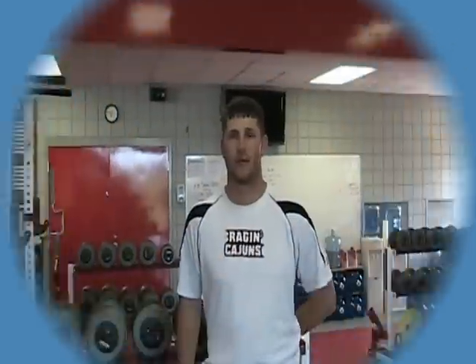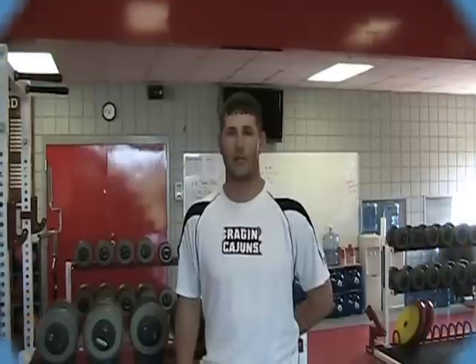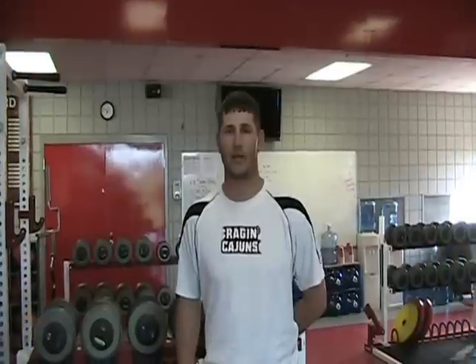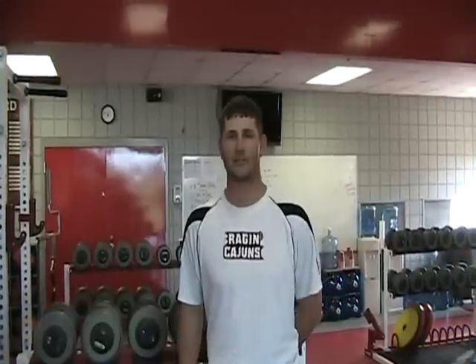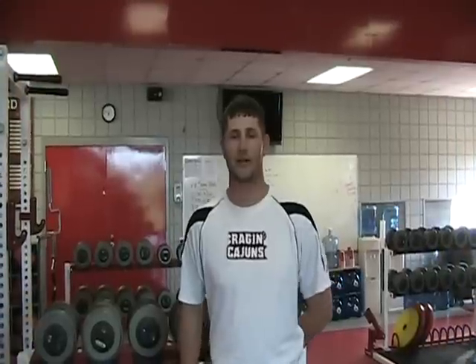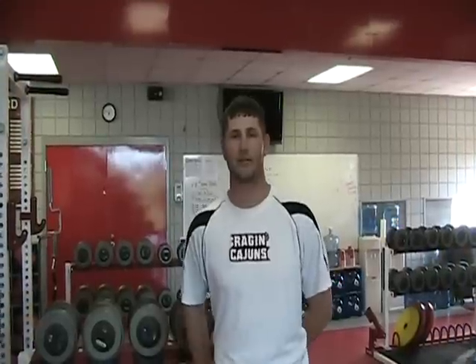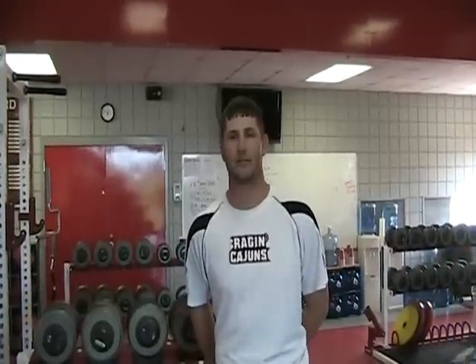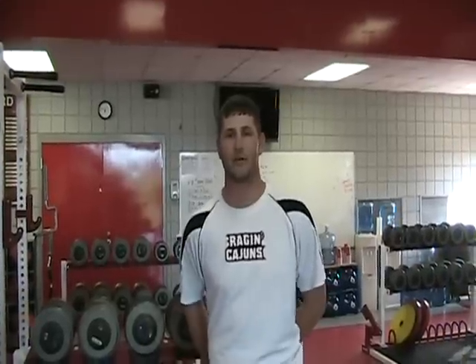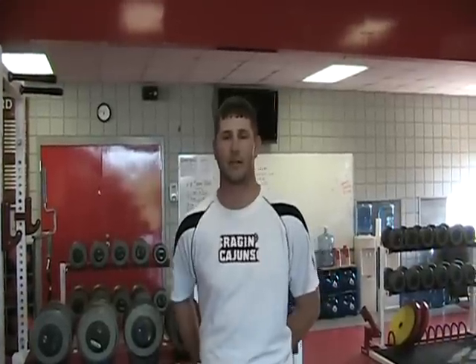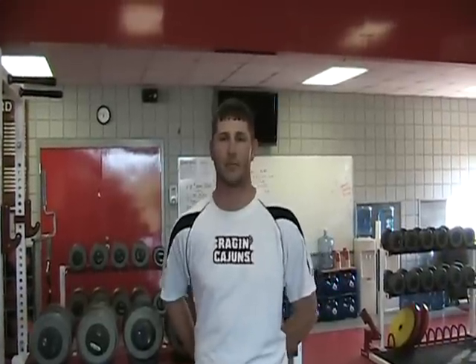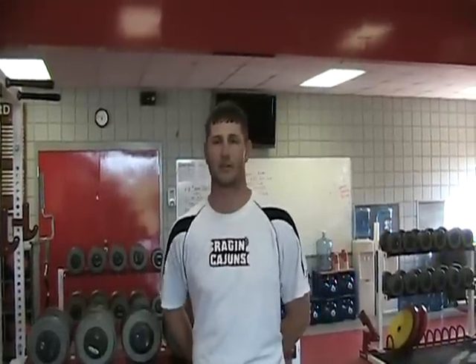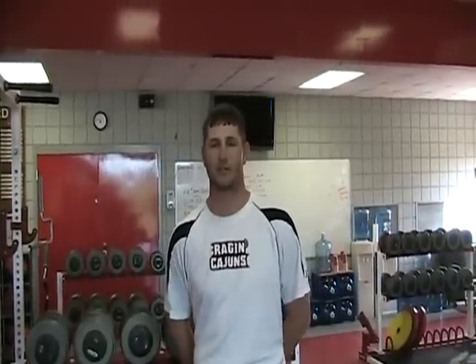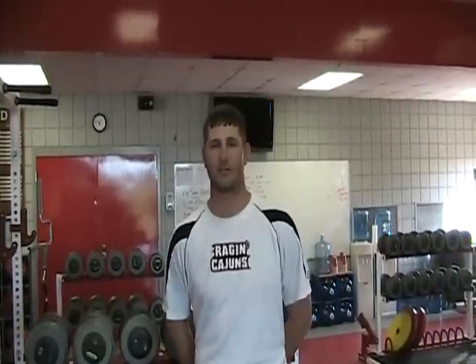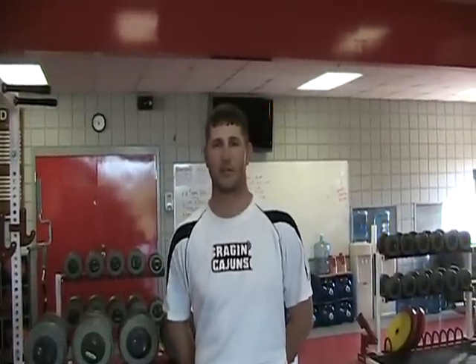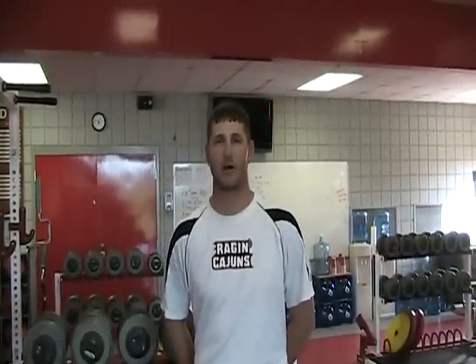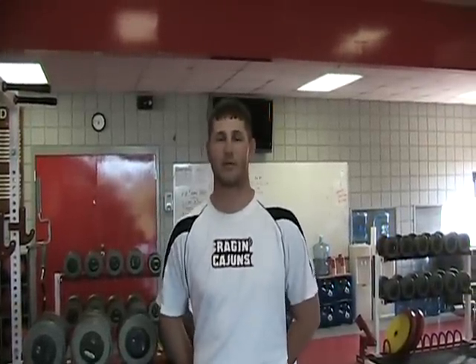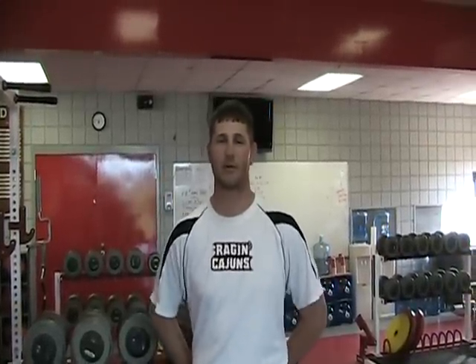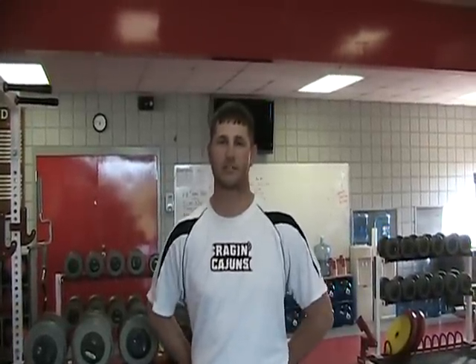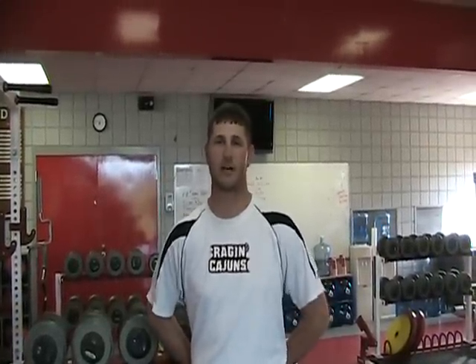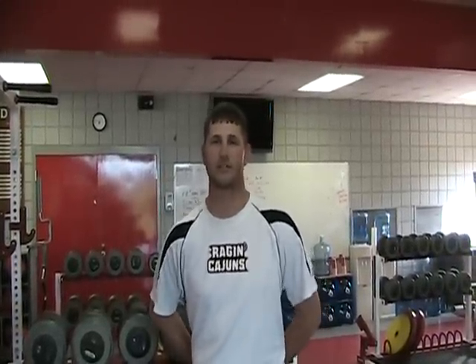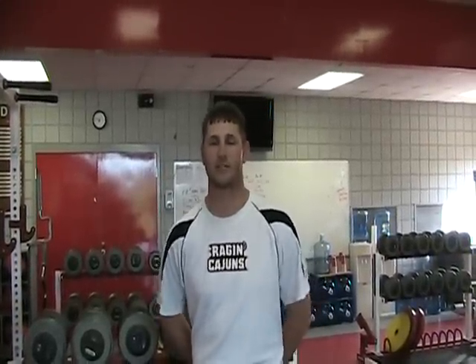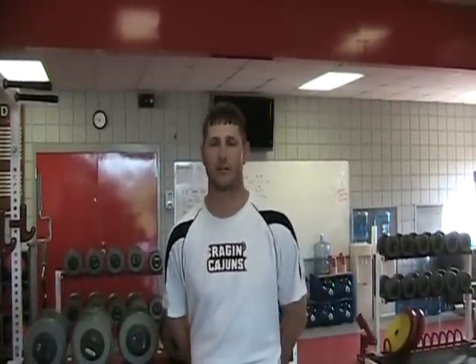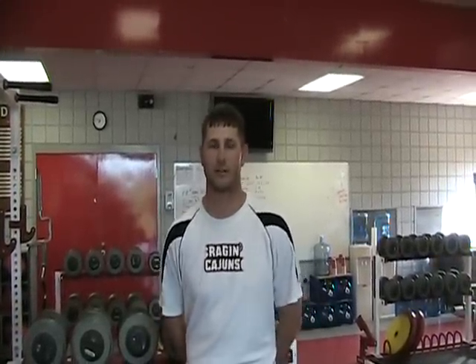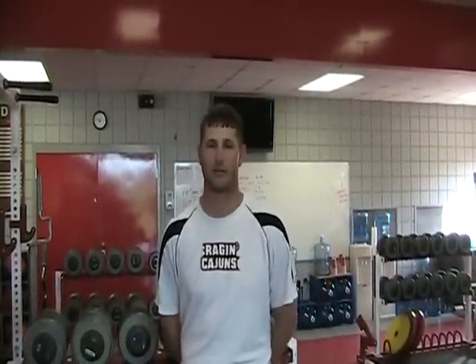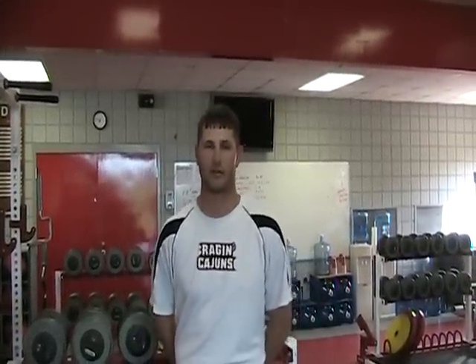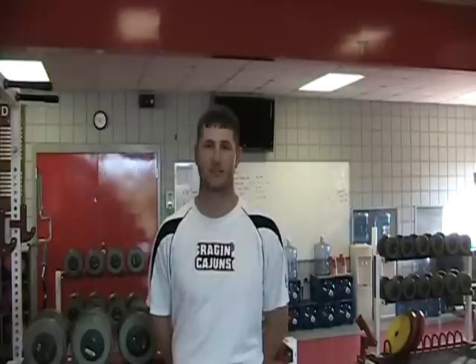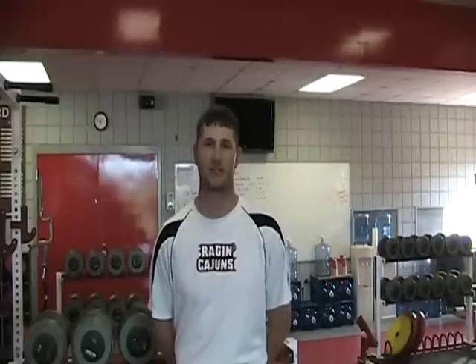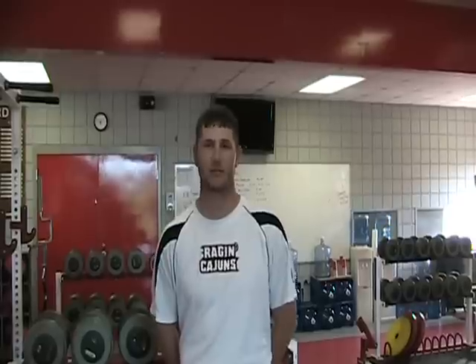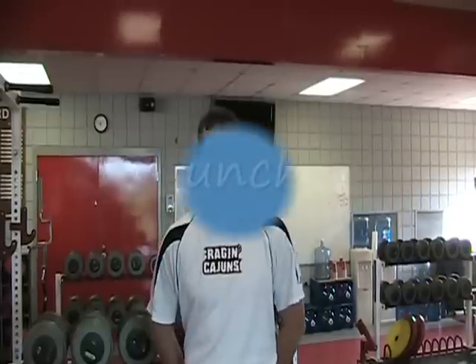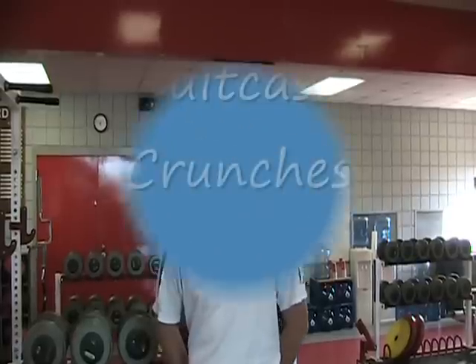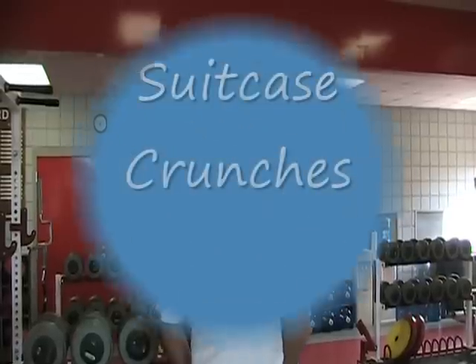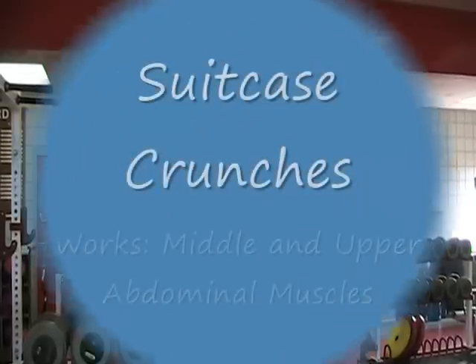Hi, my name is Thad Griffin. Today I'll be showing you different abdominal exercises other than your regular sit-ups and crunches.